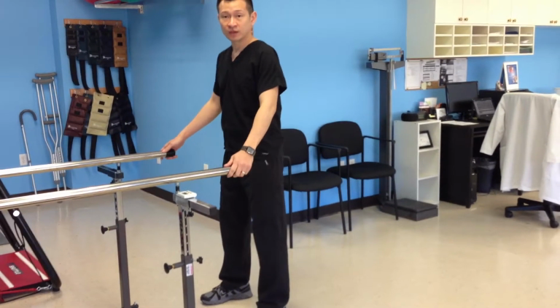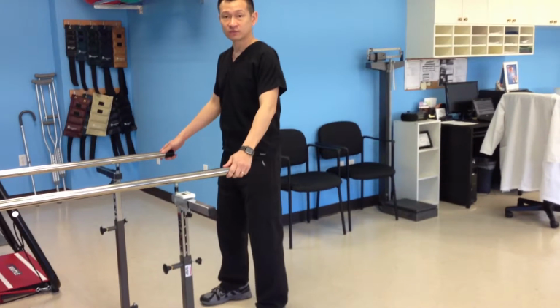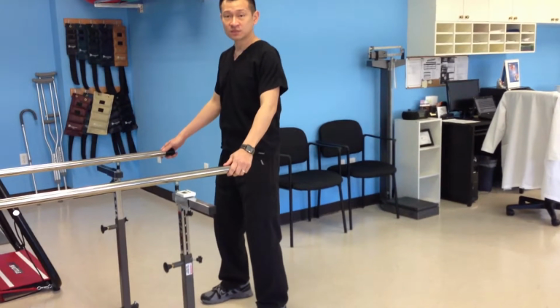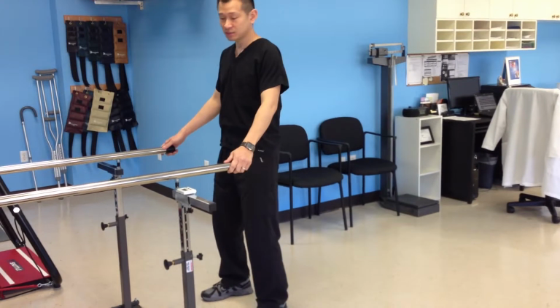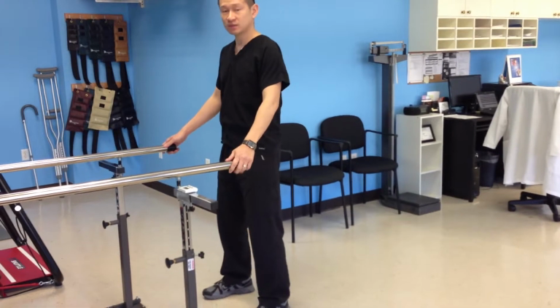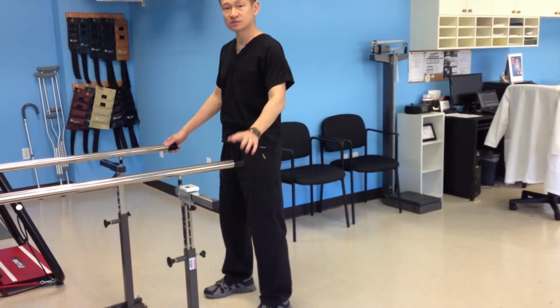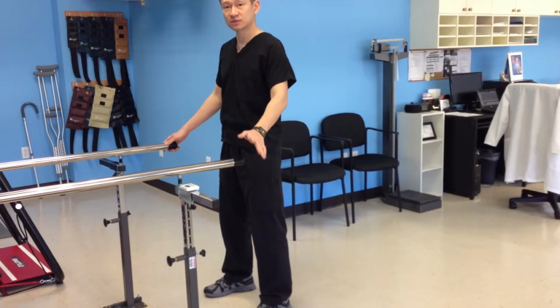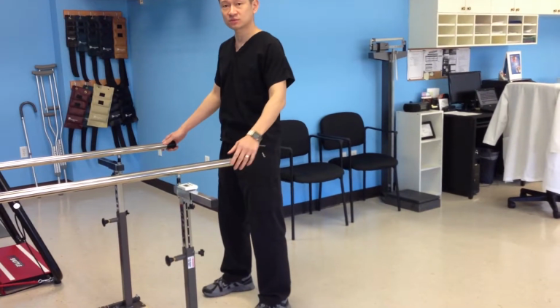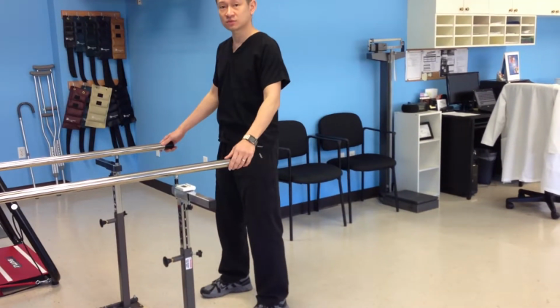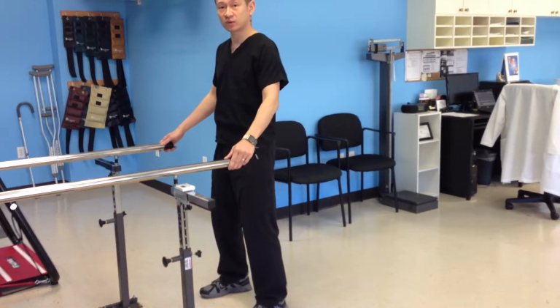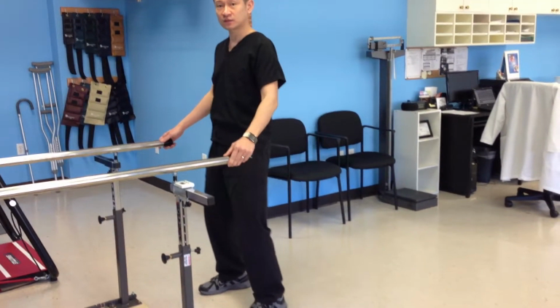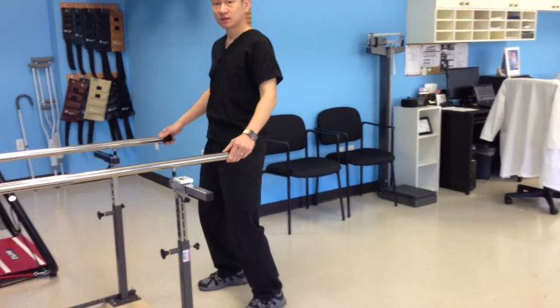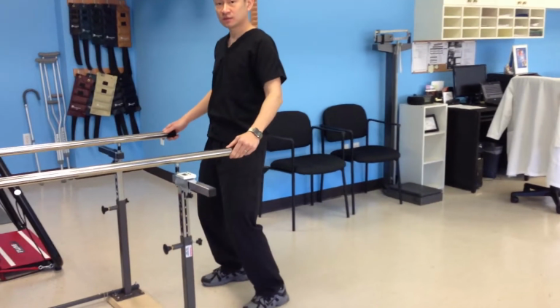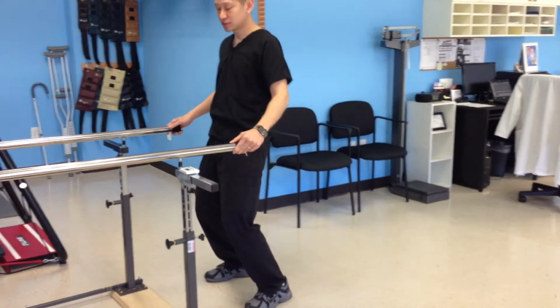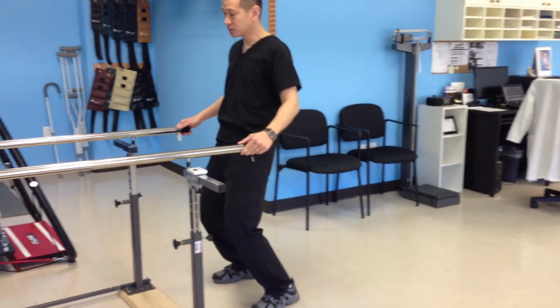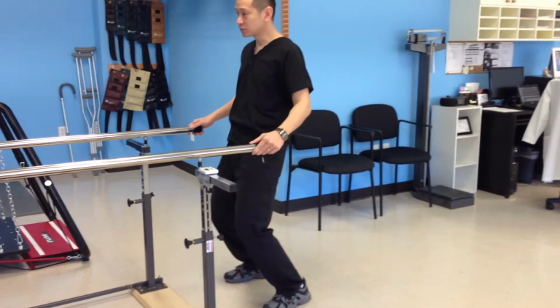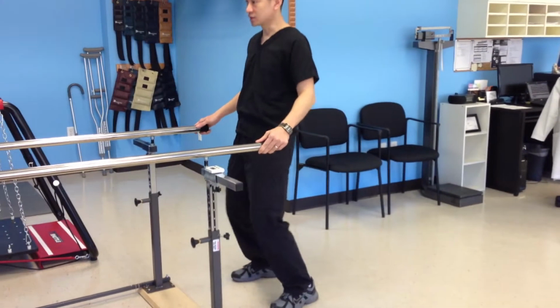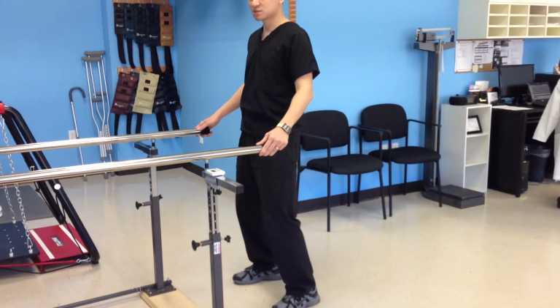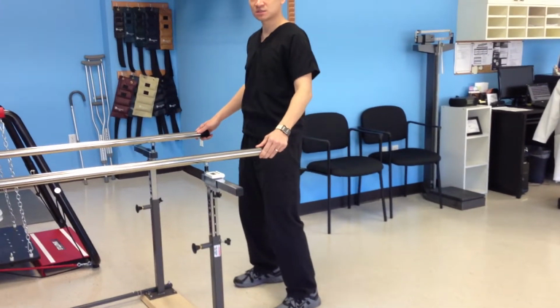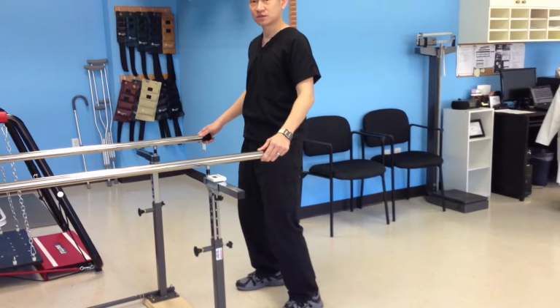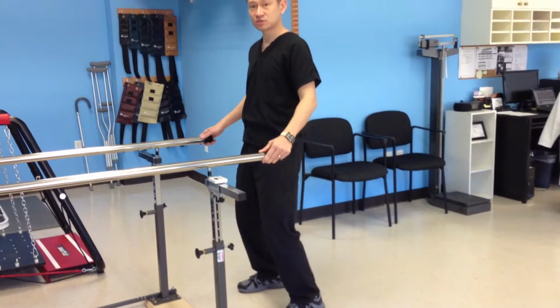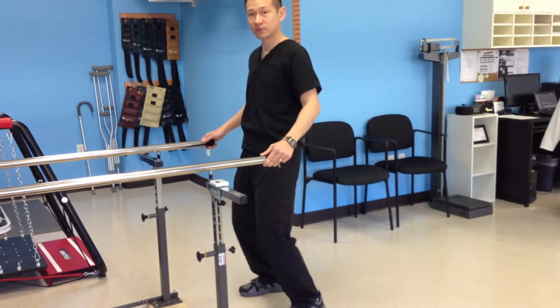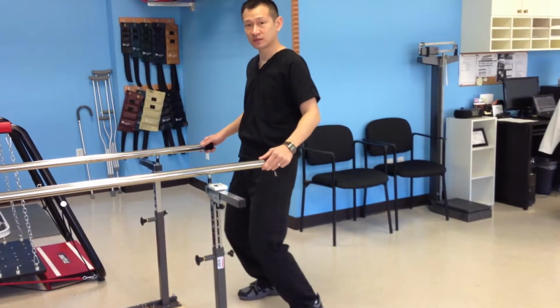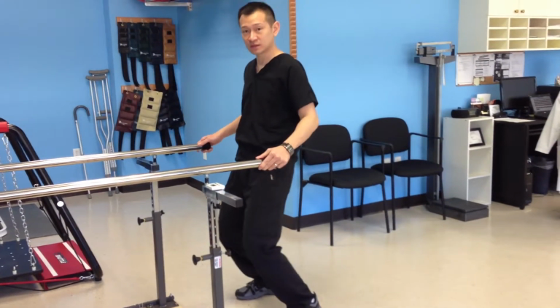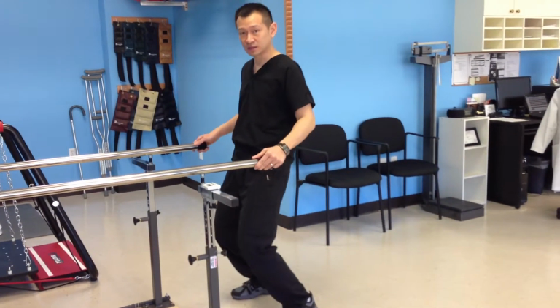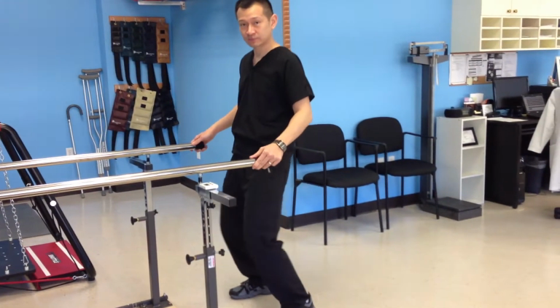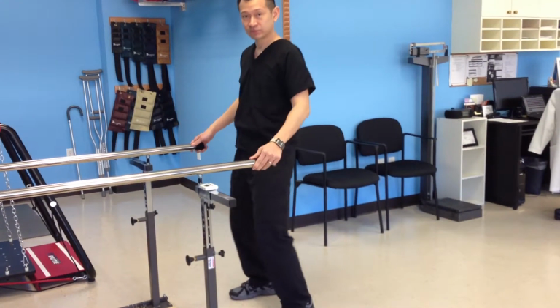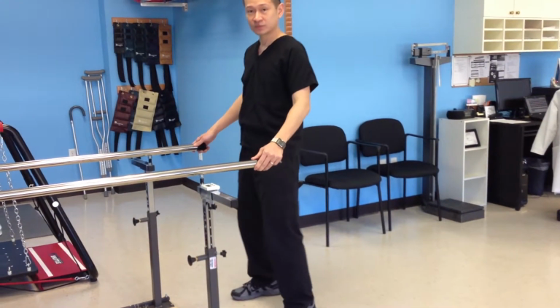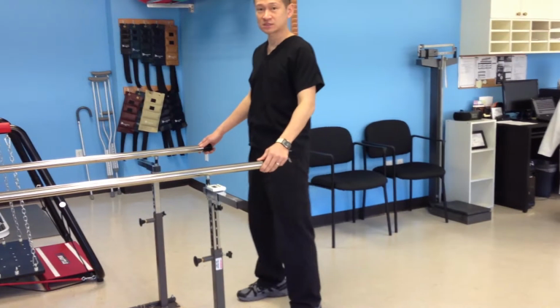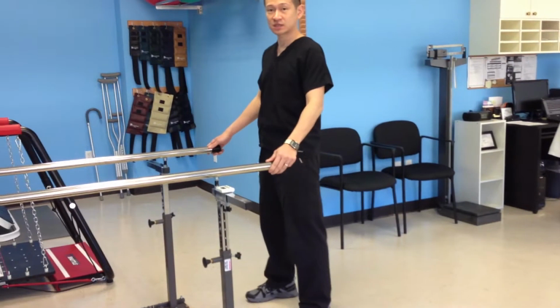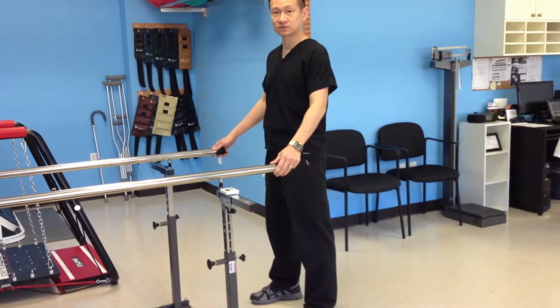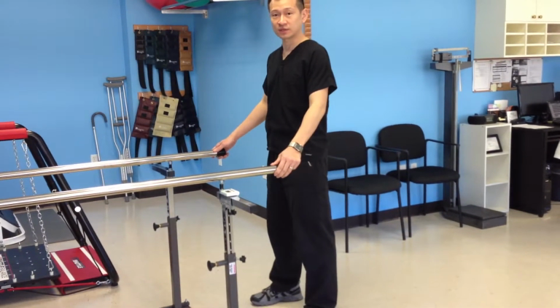Every time I tell somebody to do a squat, they do this — they're just bending the knee. That's not correct.